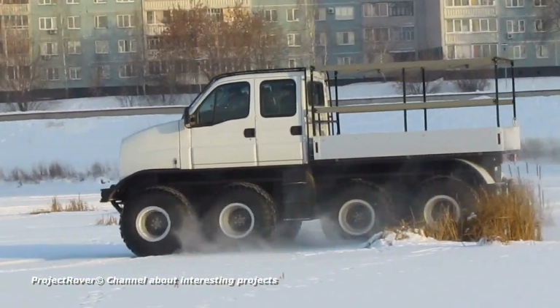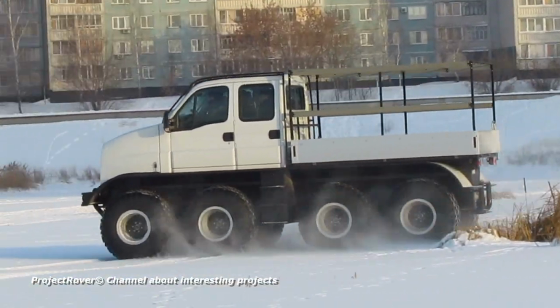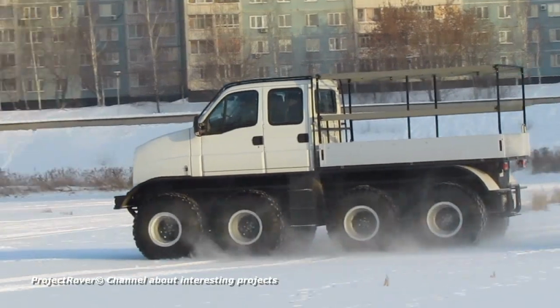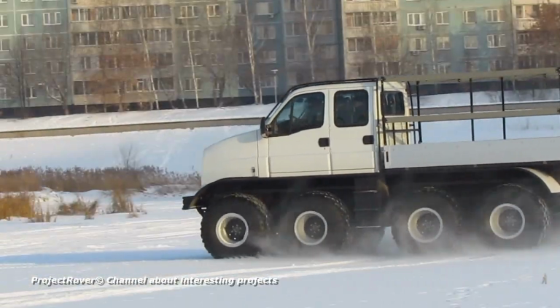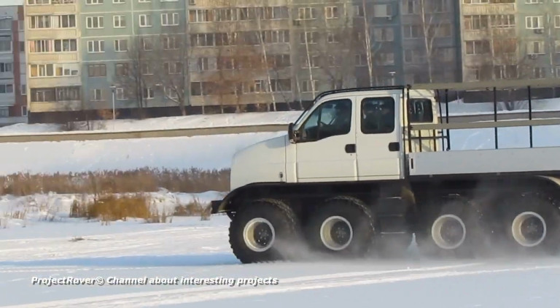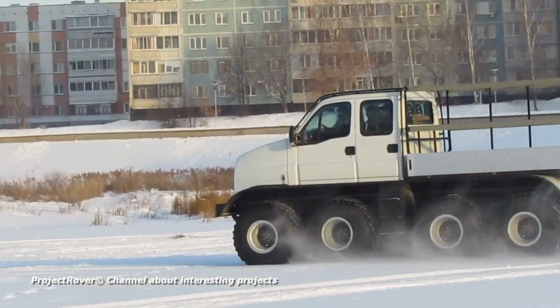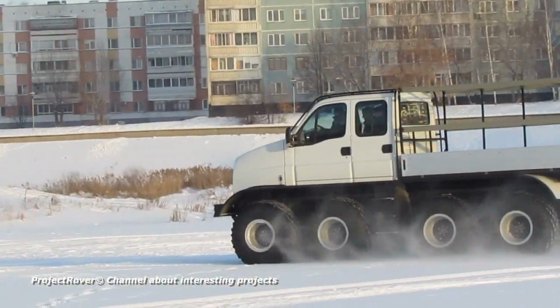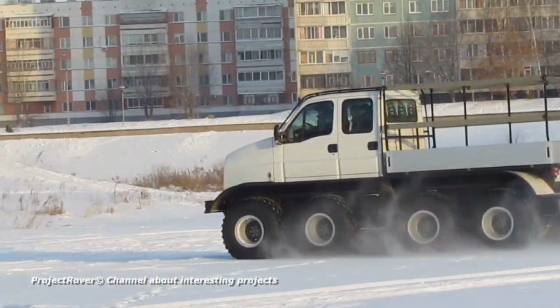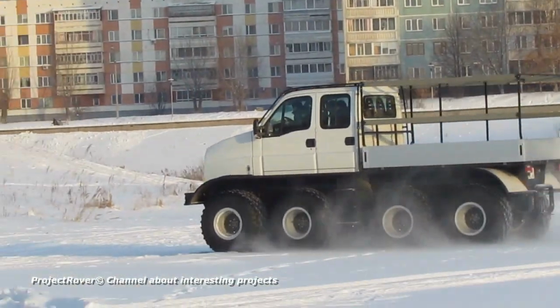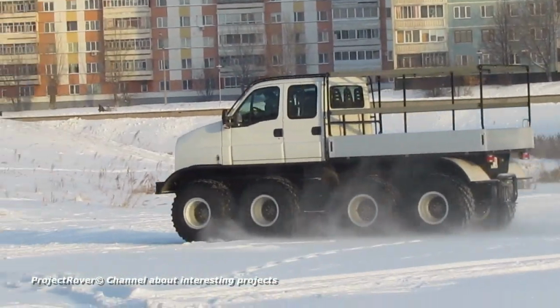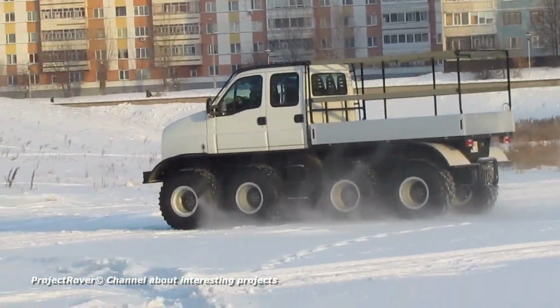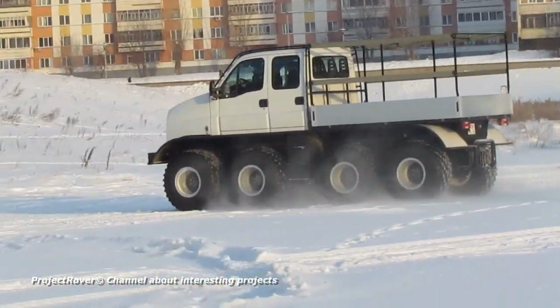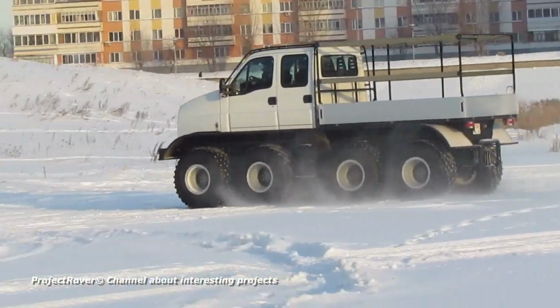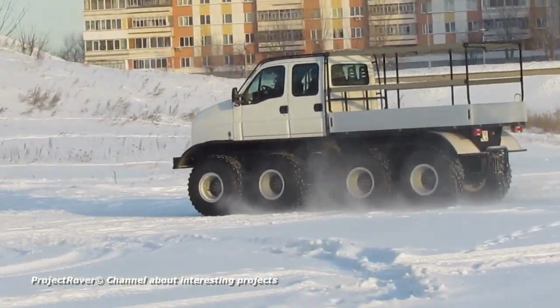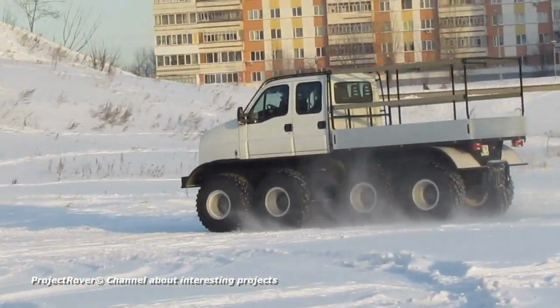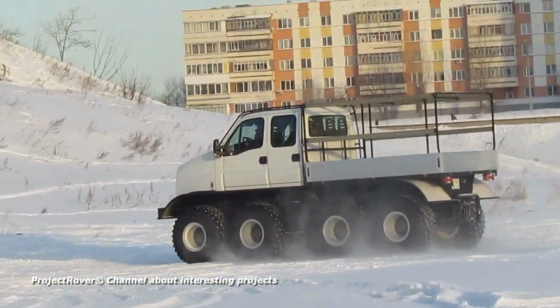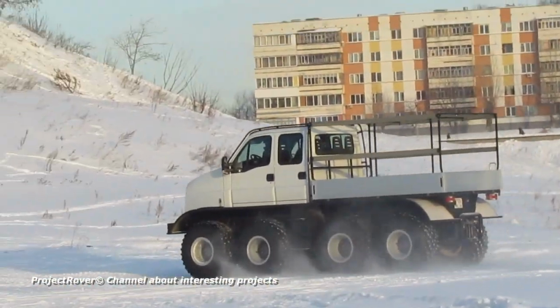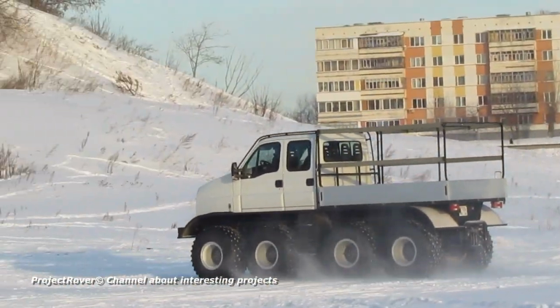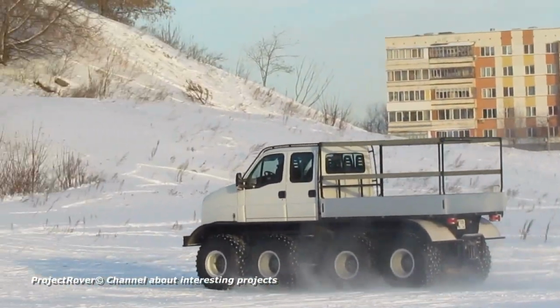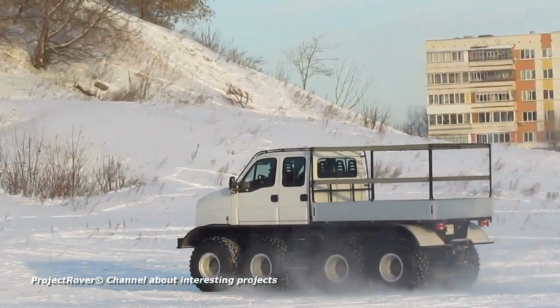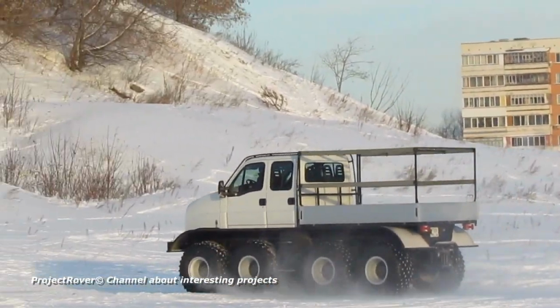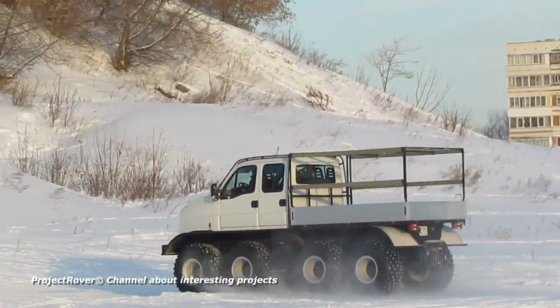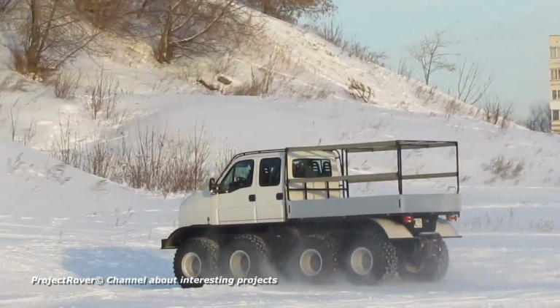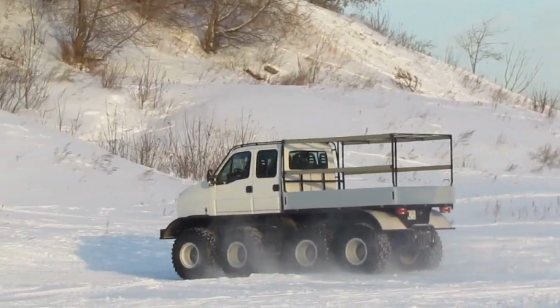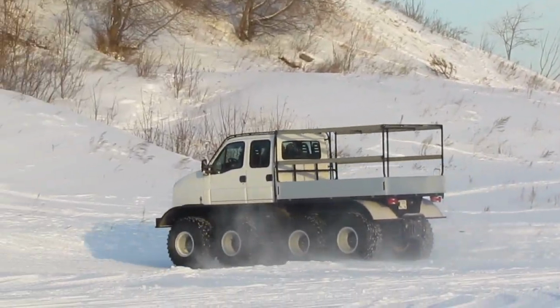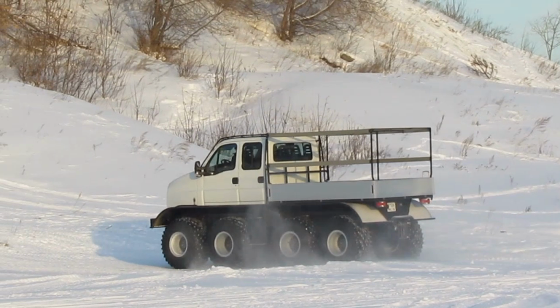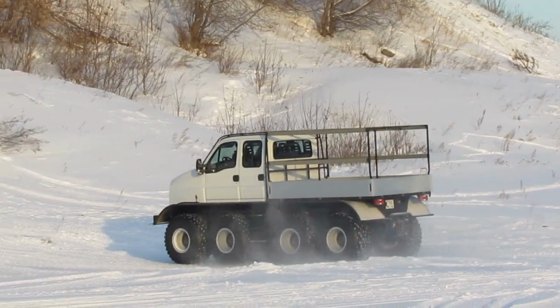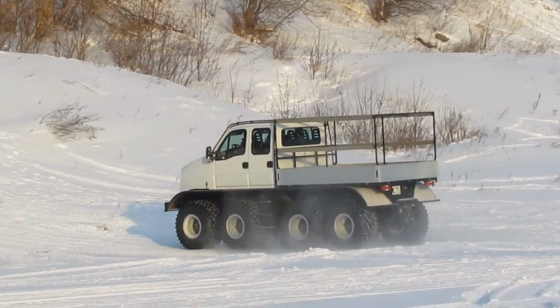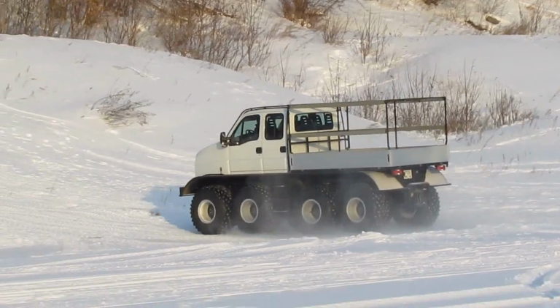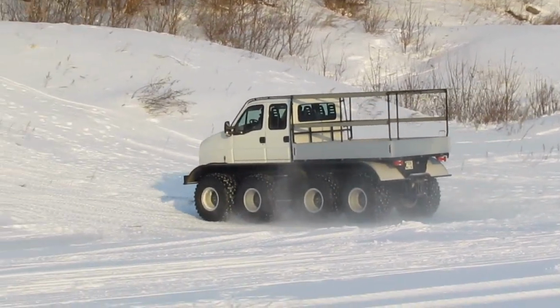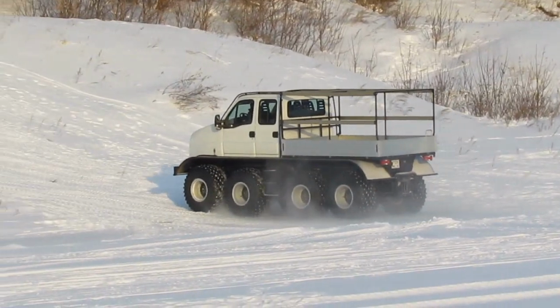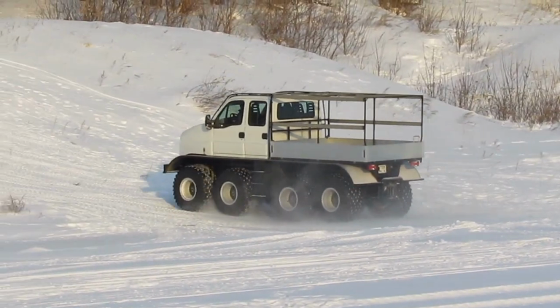Later, its designers developed more advanced models with three and four leading axles, which will be discussed in the next video.